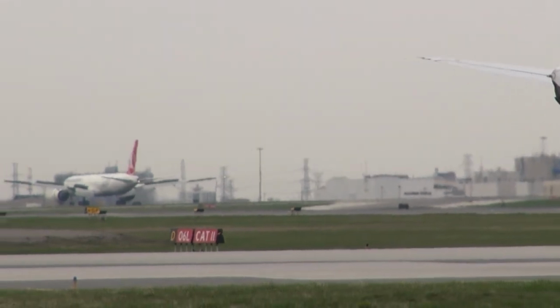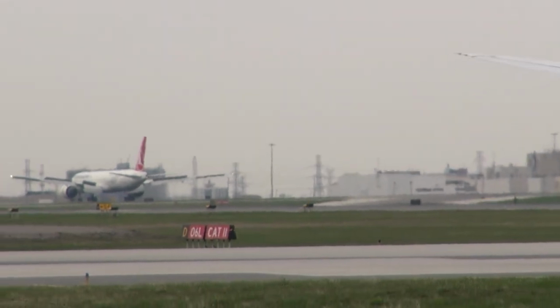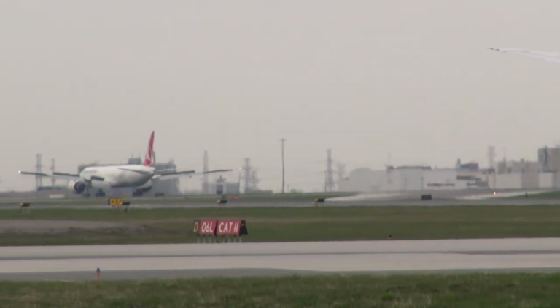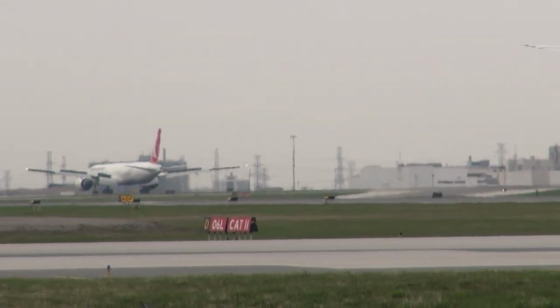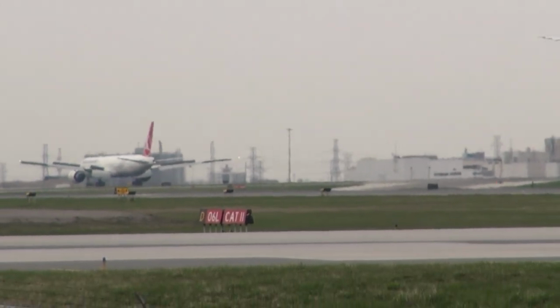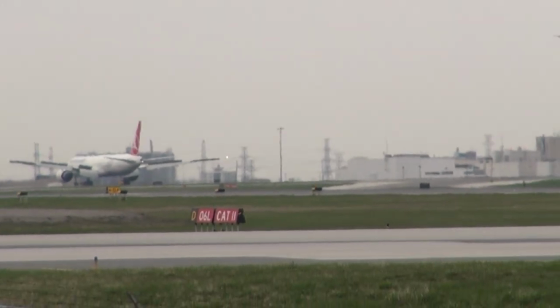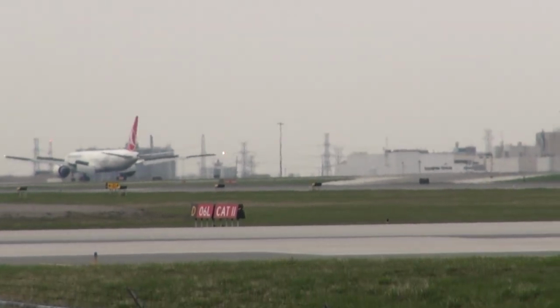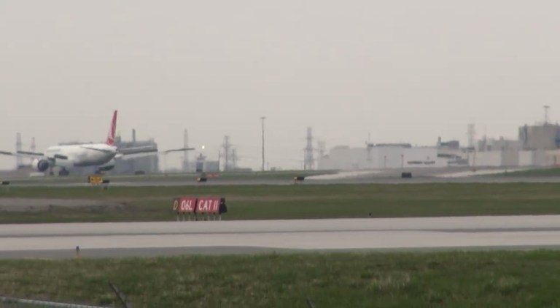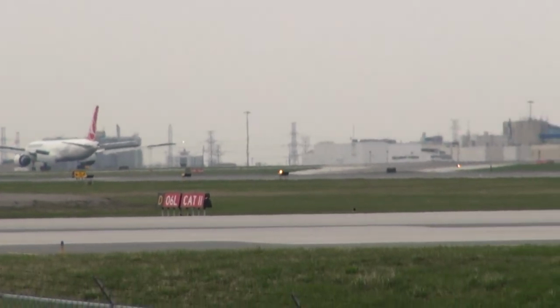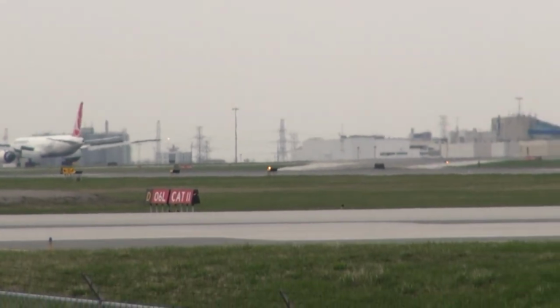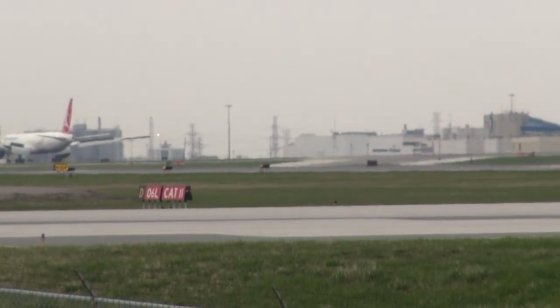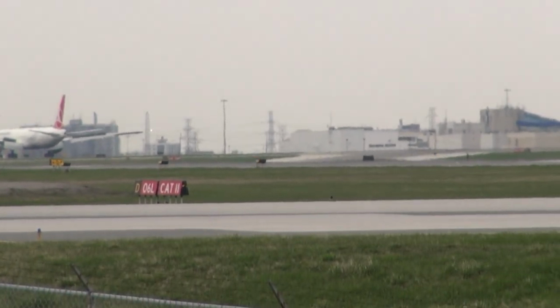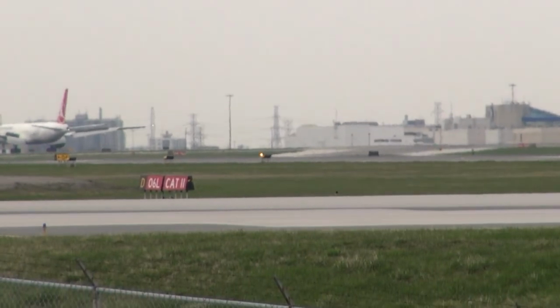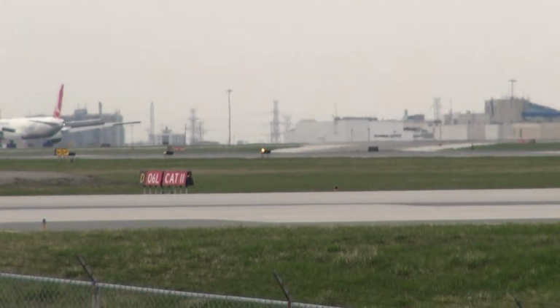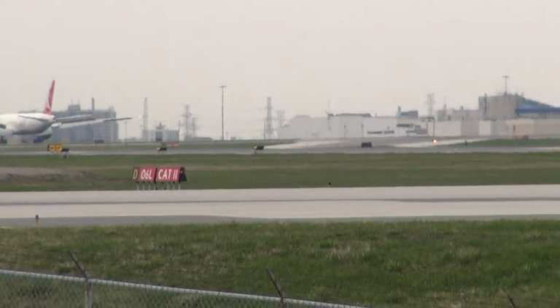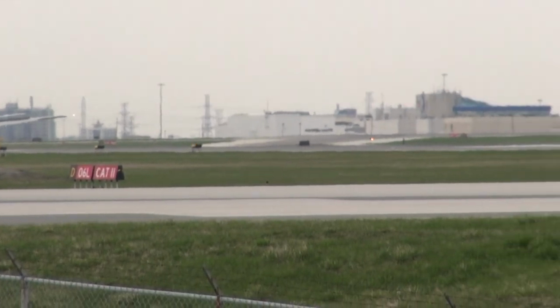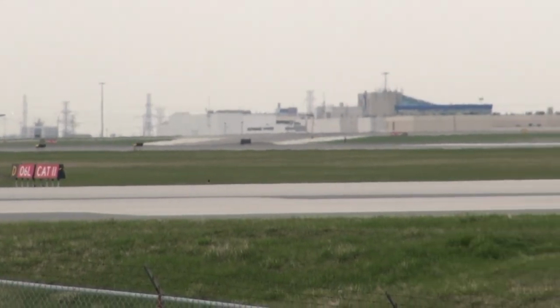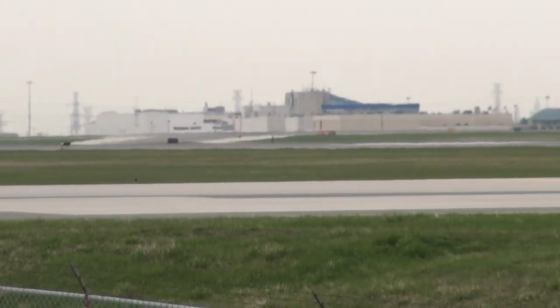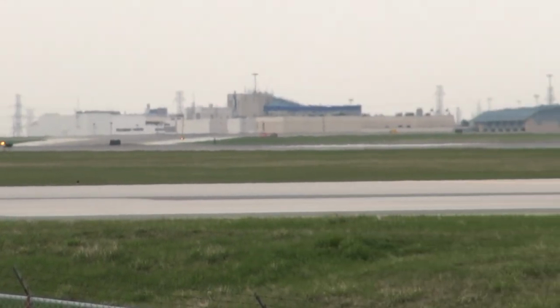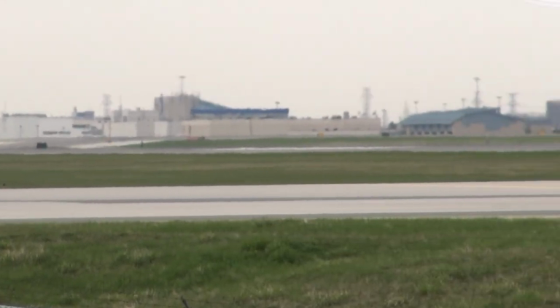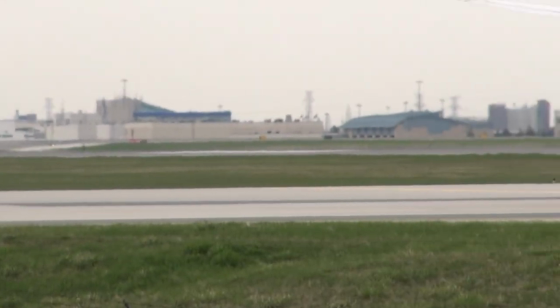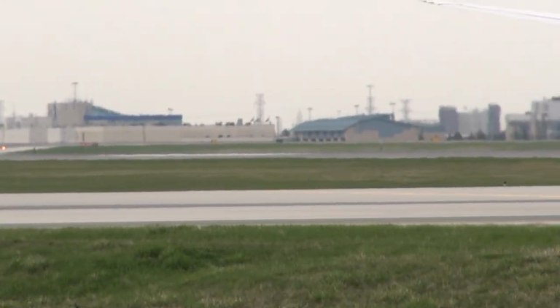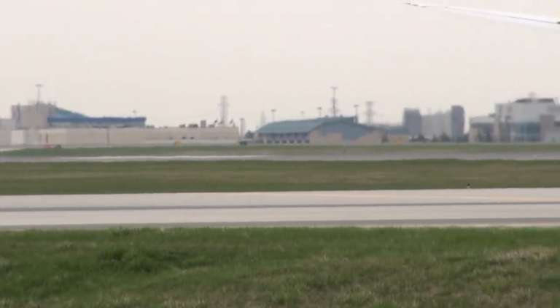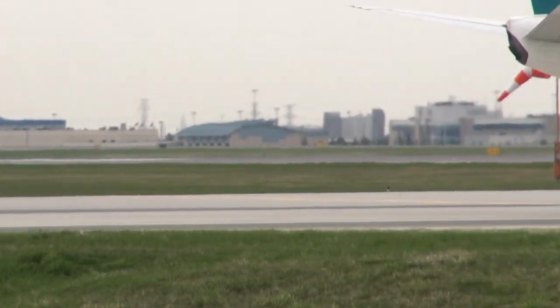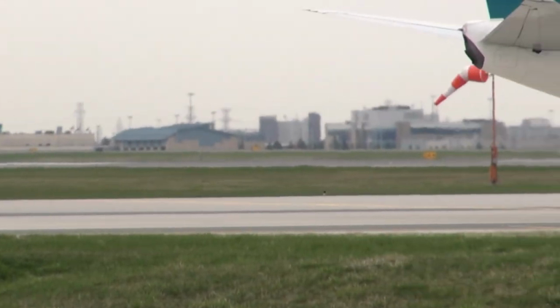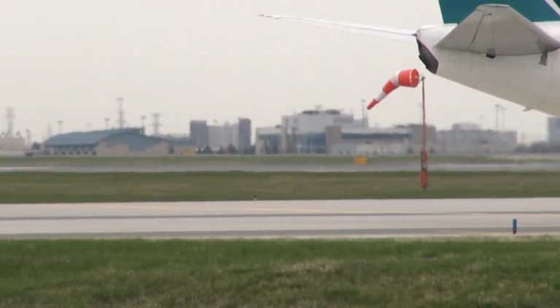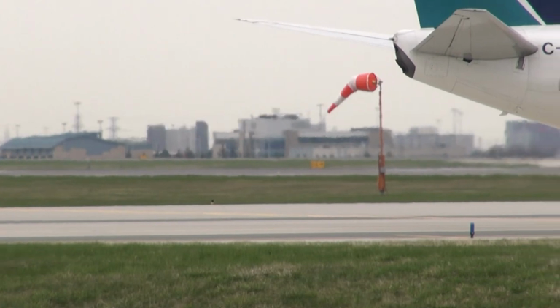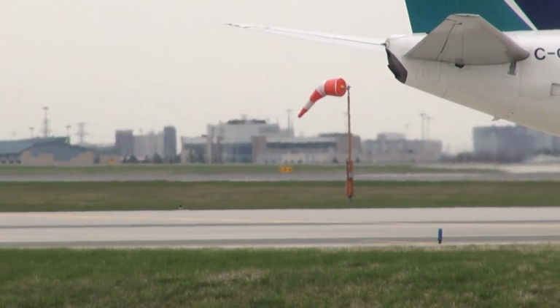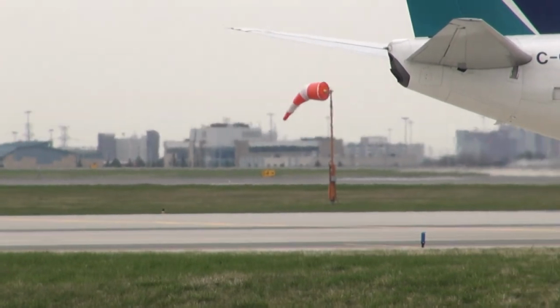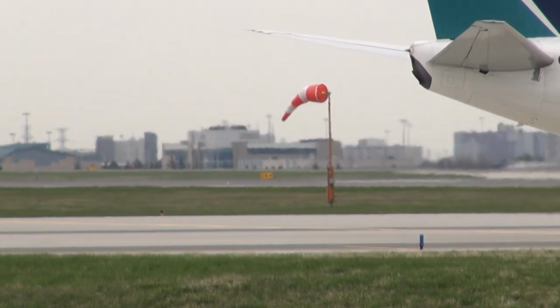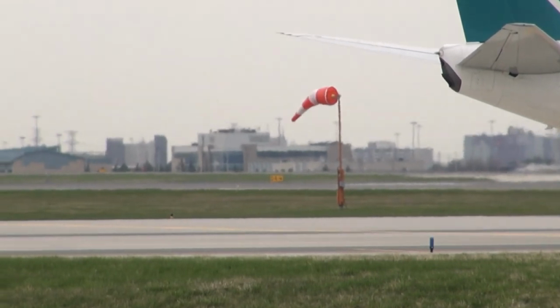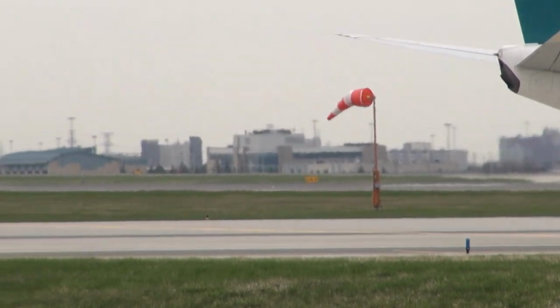Turkish 17, hold short, runway 06 left. Hold short, 06 left. Turkish 17.